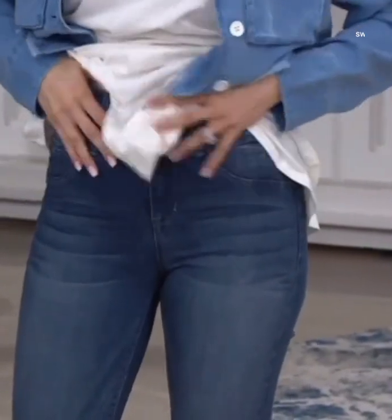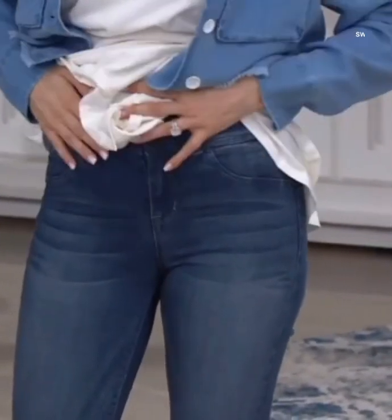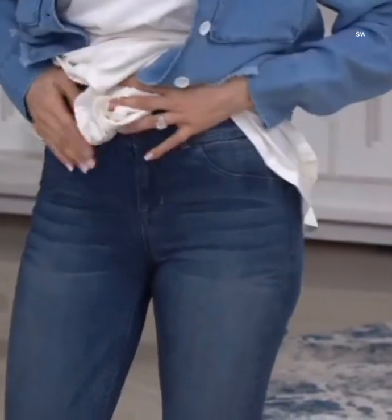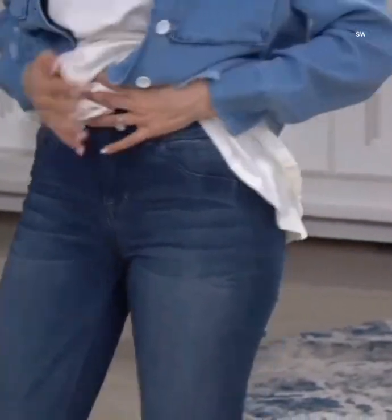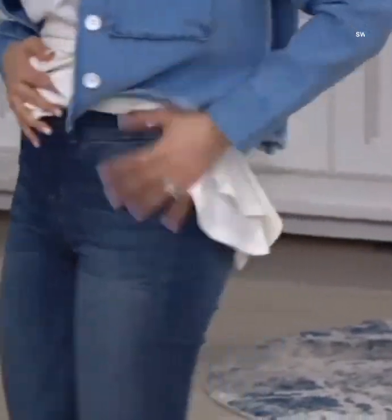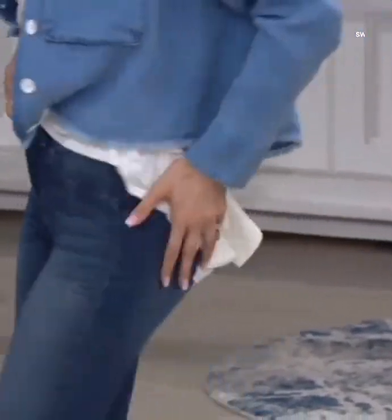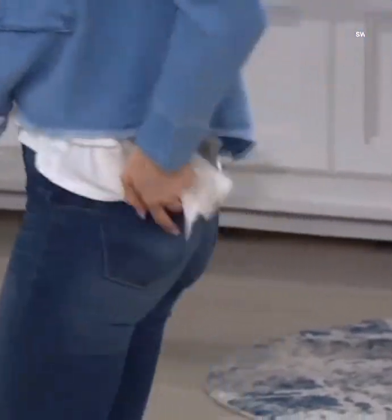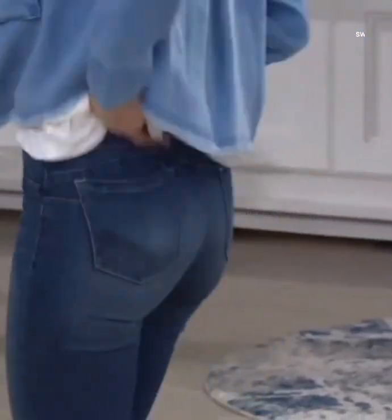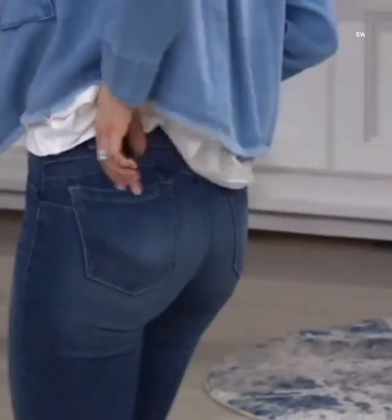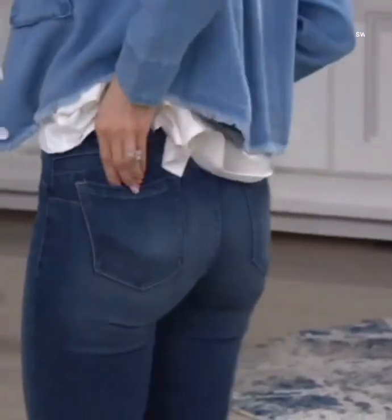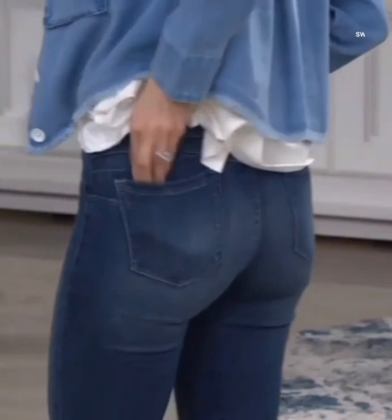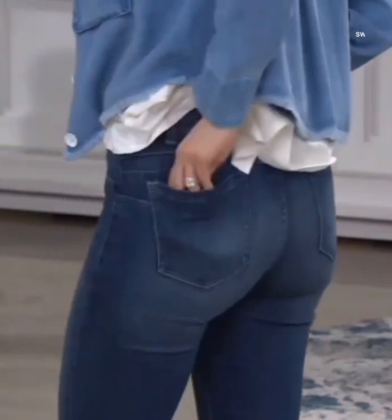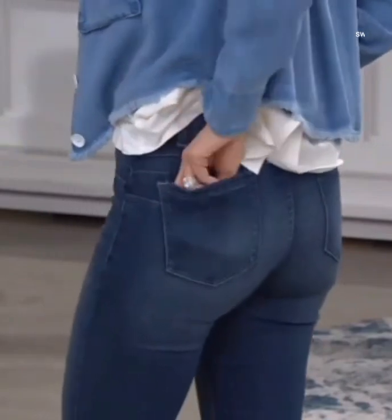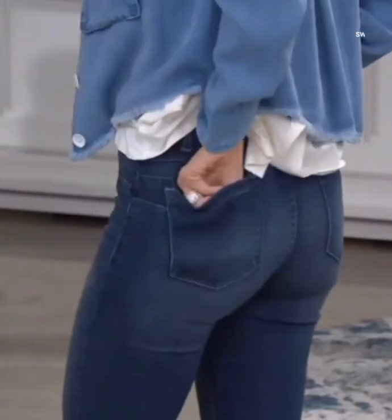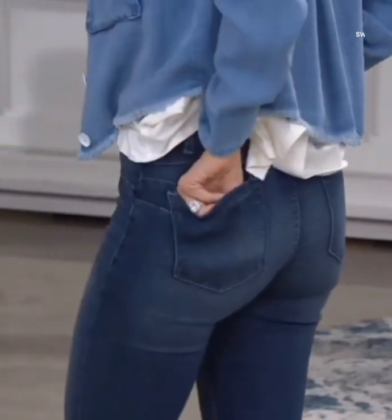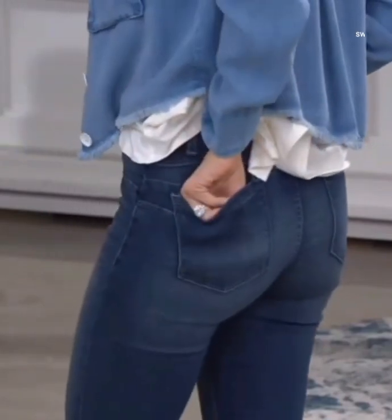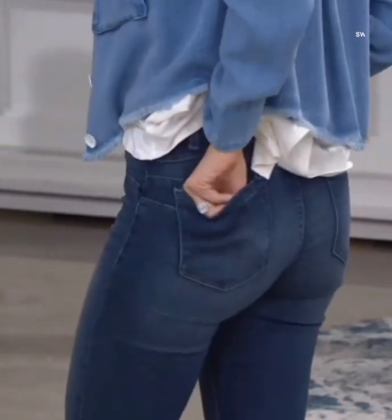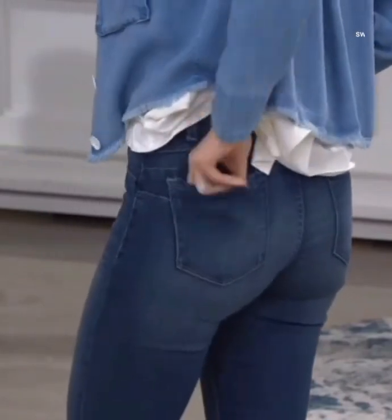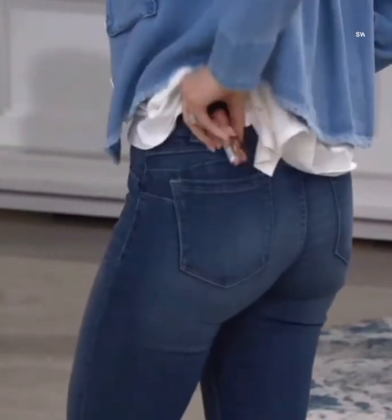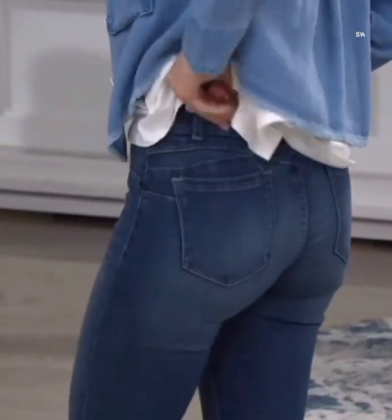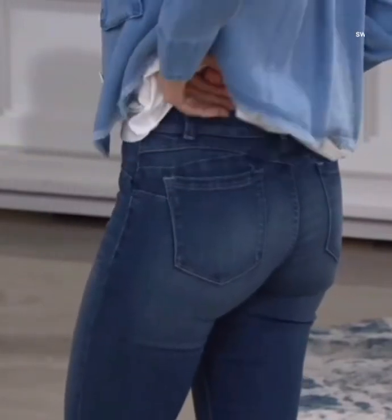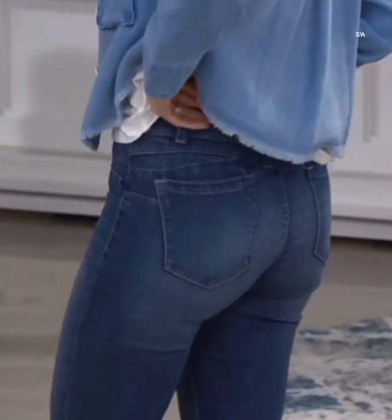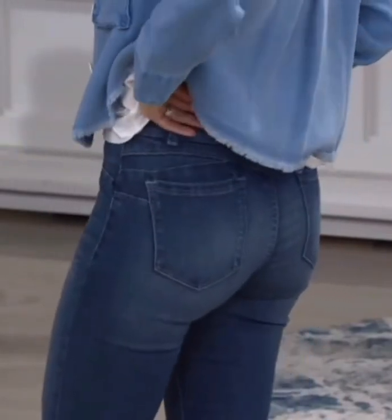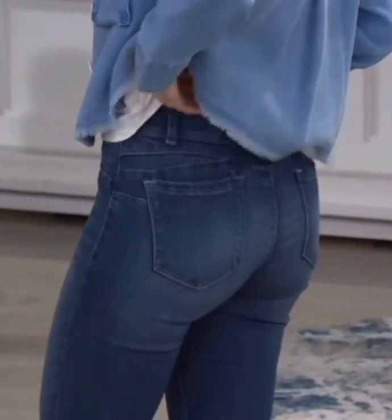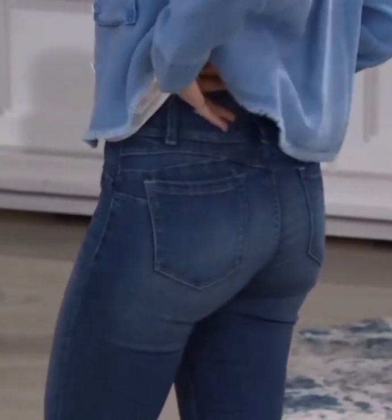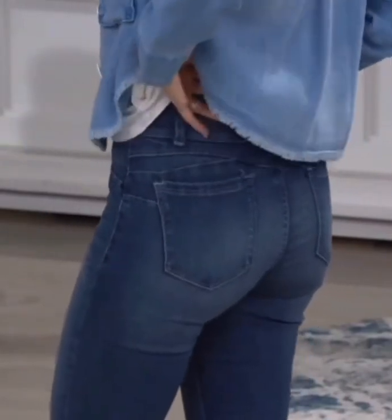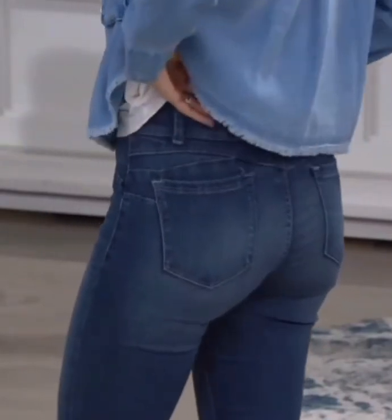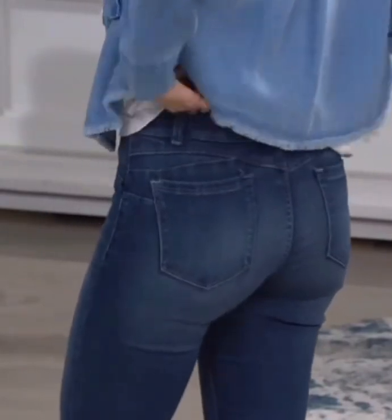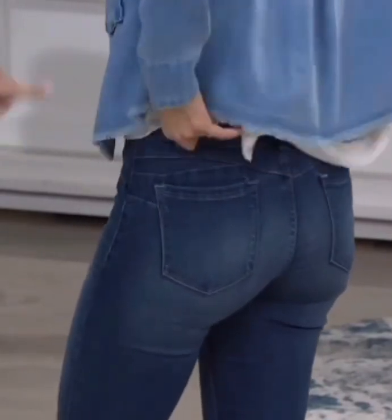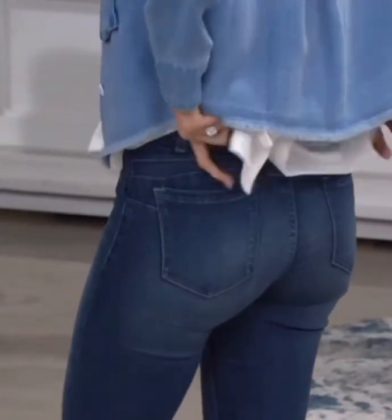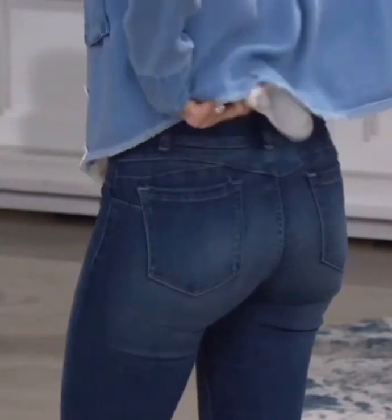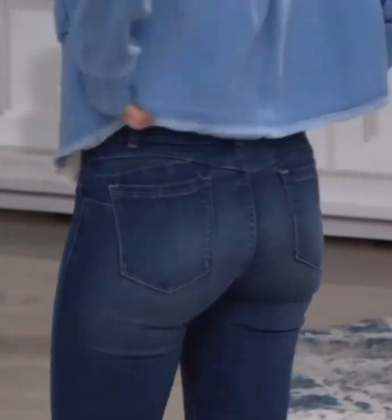The pockets are sewn down, but they are real in the back. In fact, I have my lipstick — I've just been hiding my lipstick everywhere.